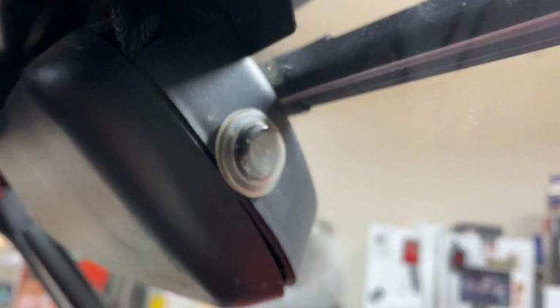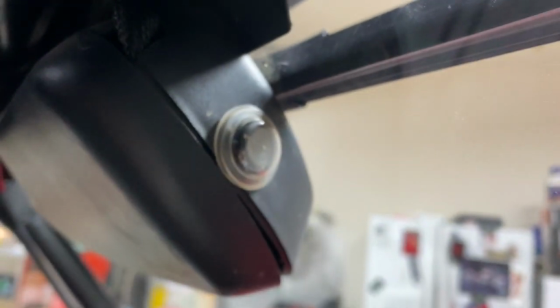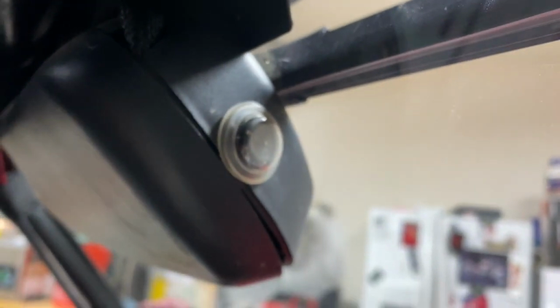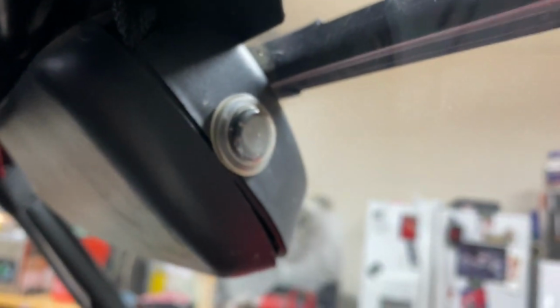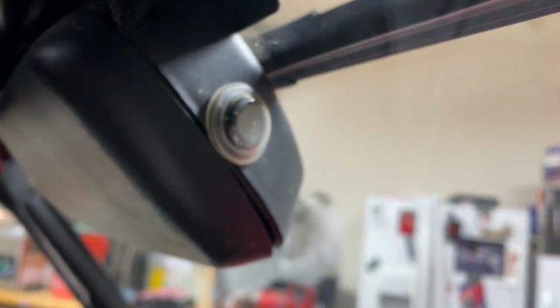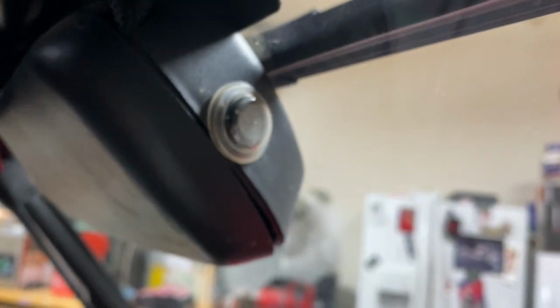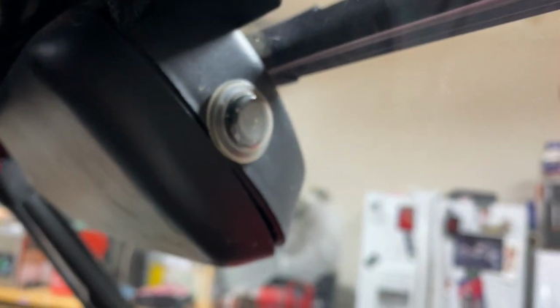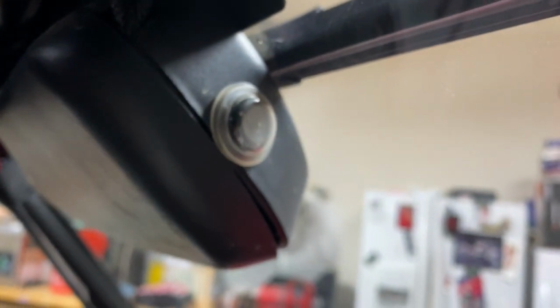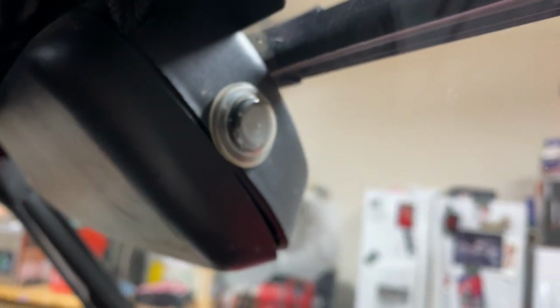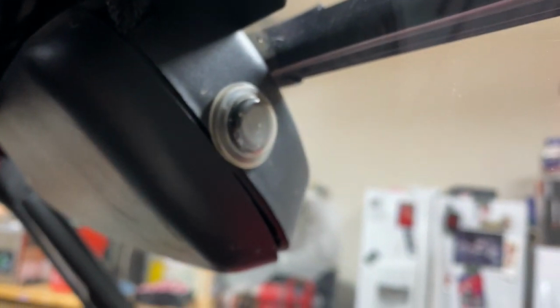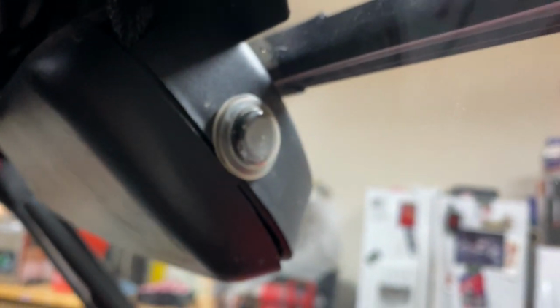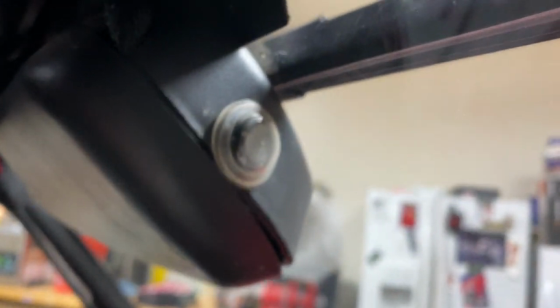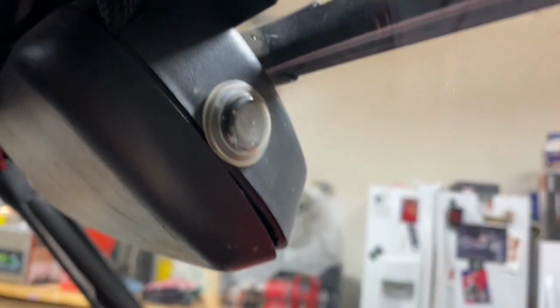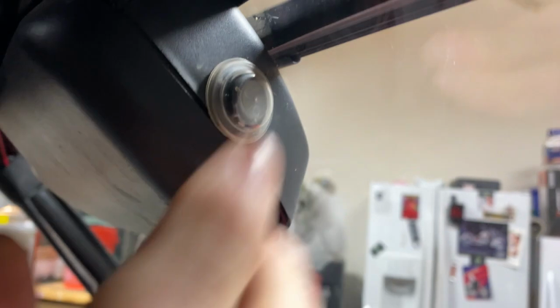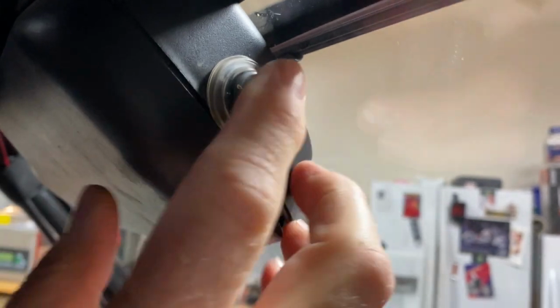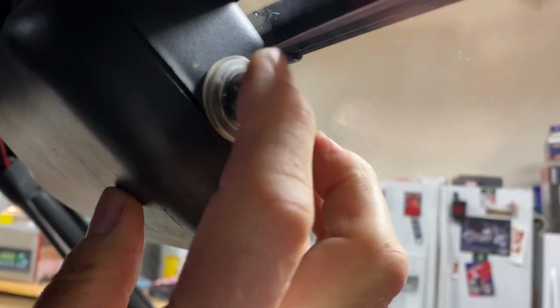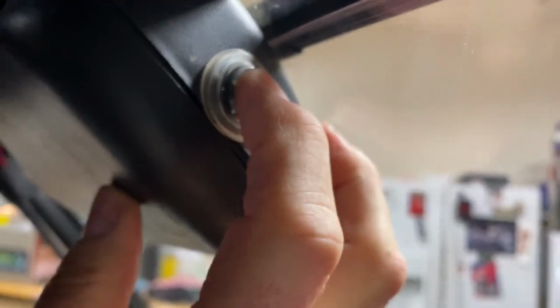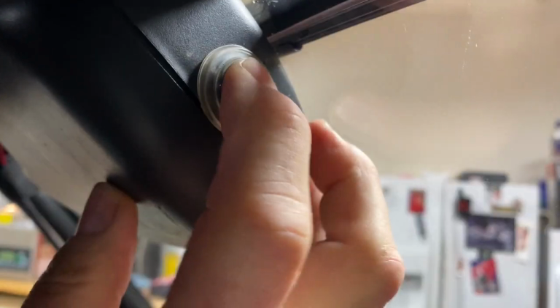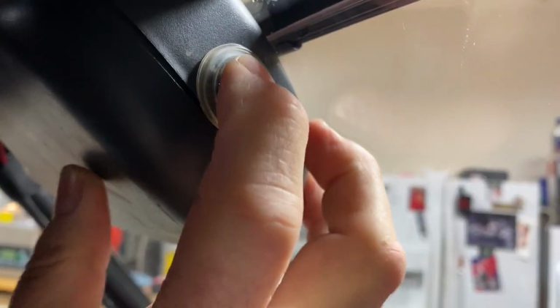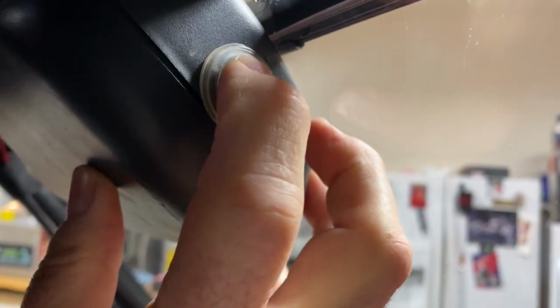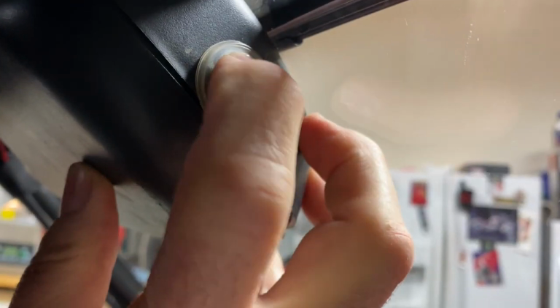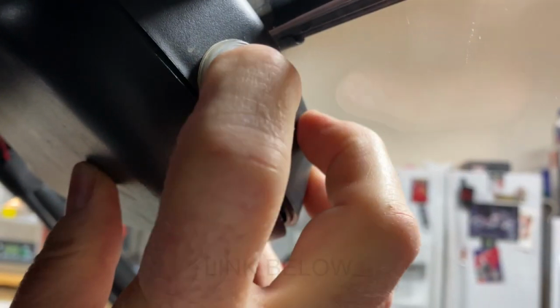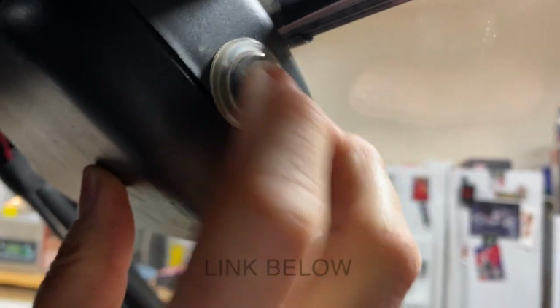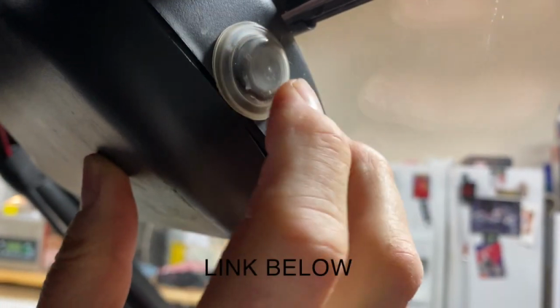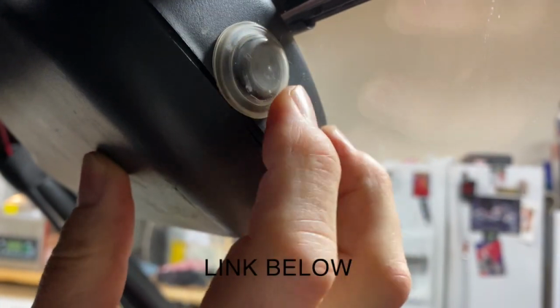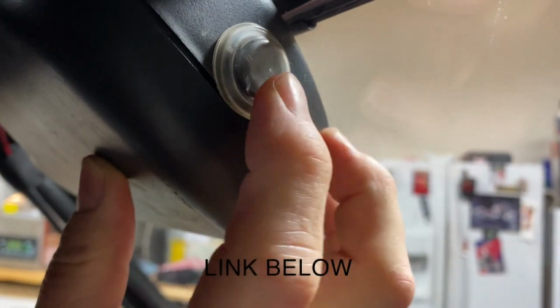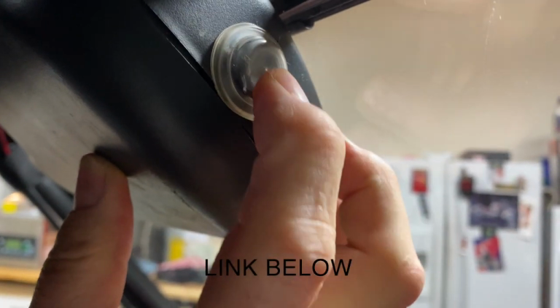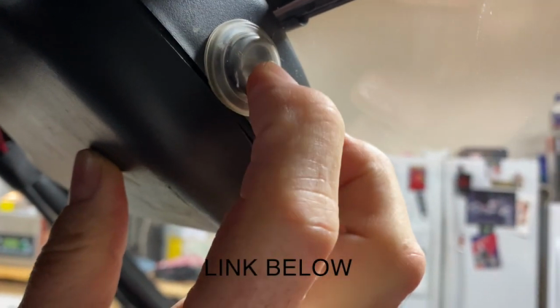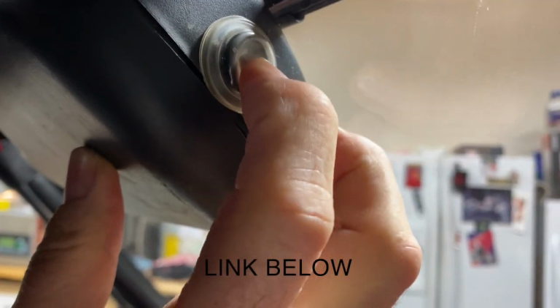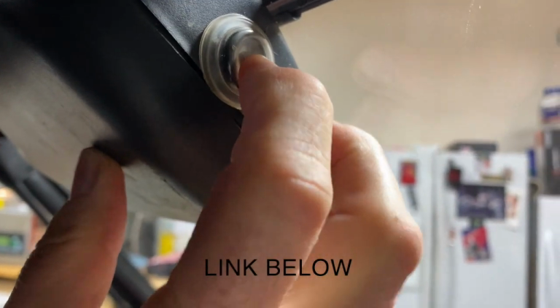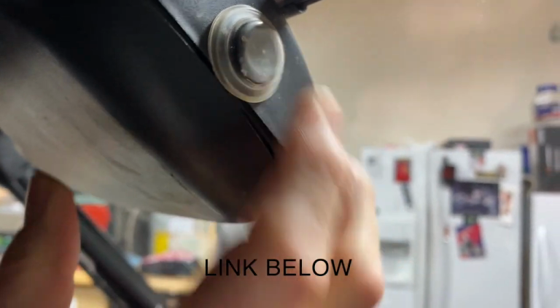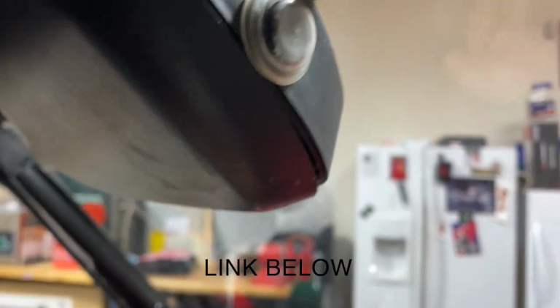I added a switch — it's just a two-position on/off switch.